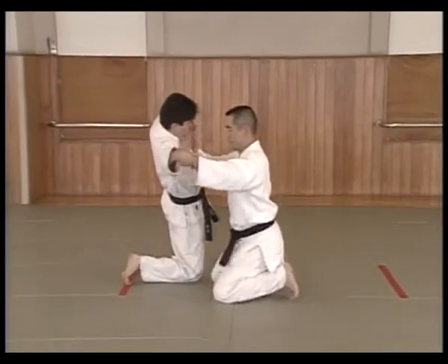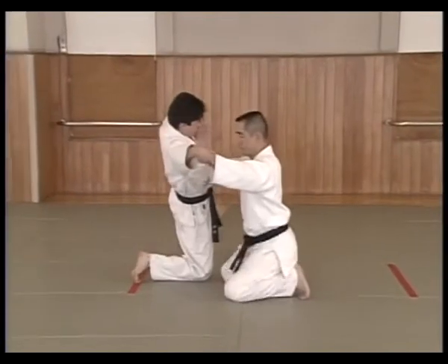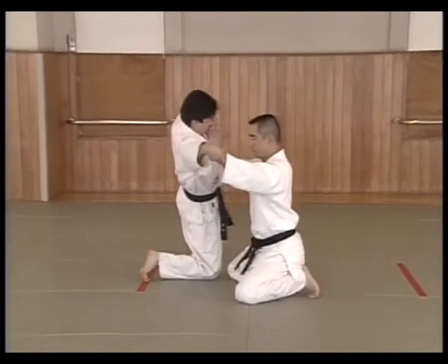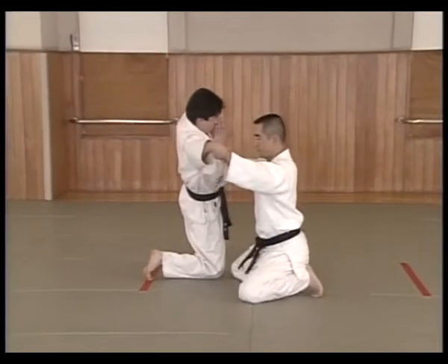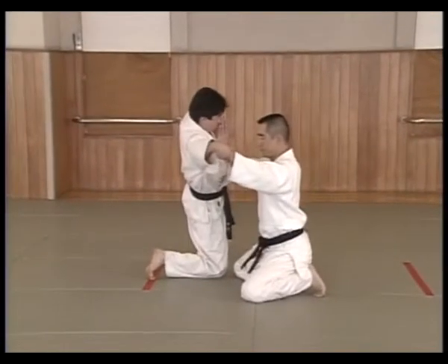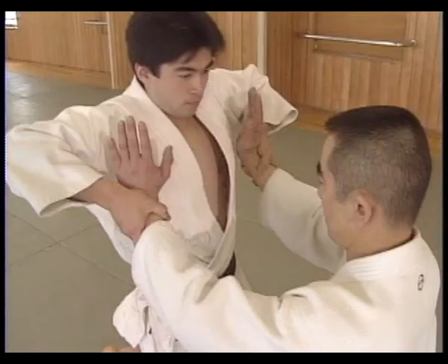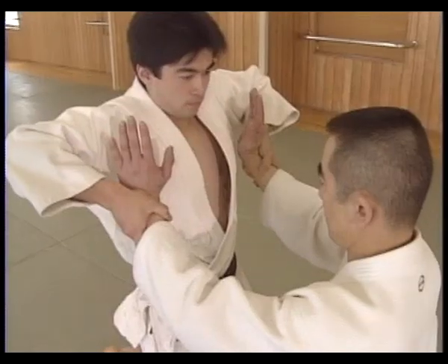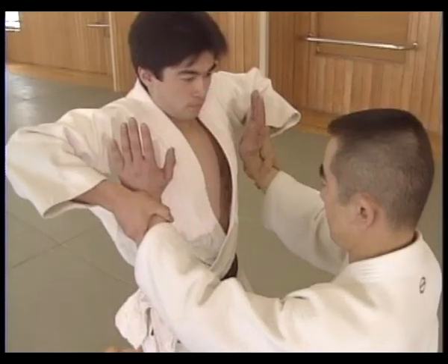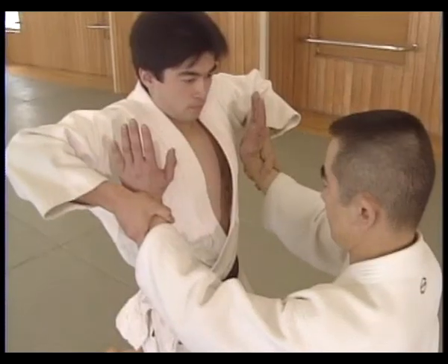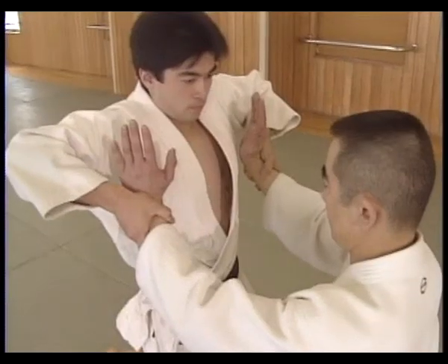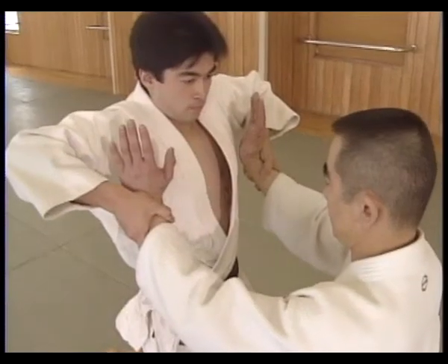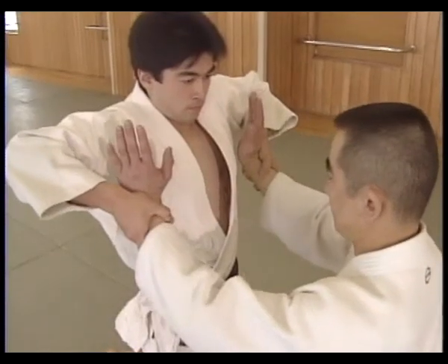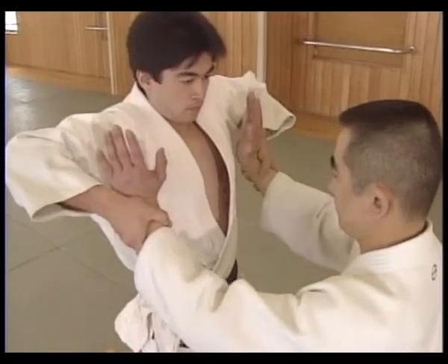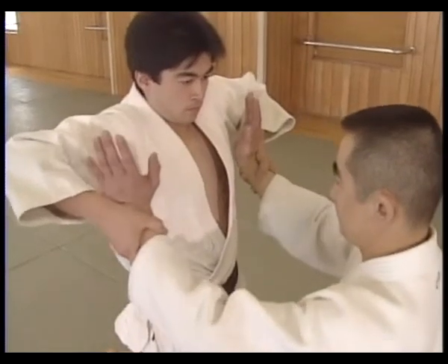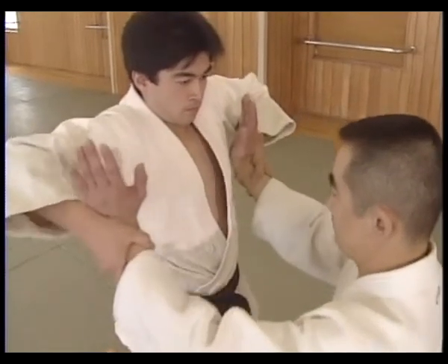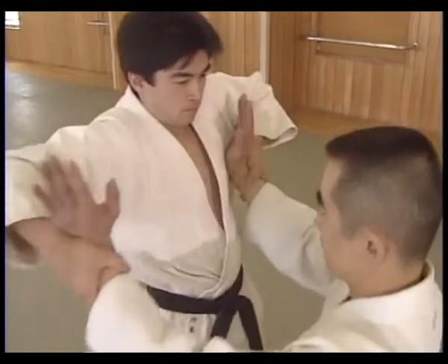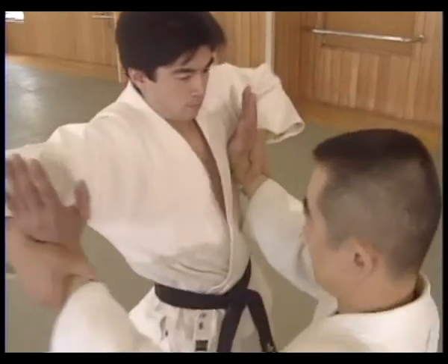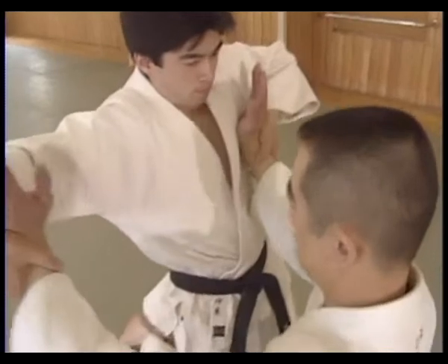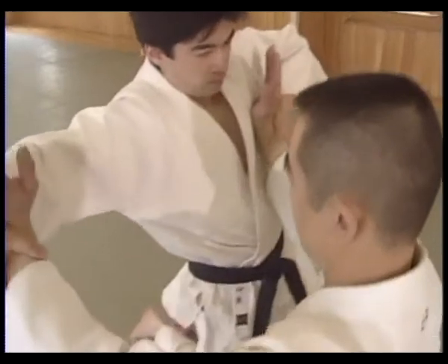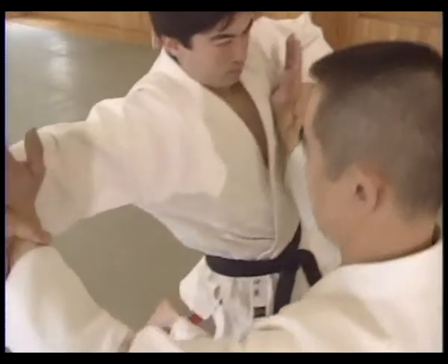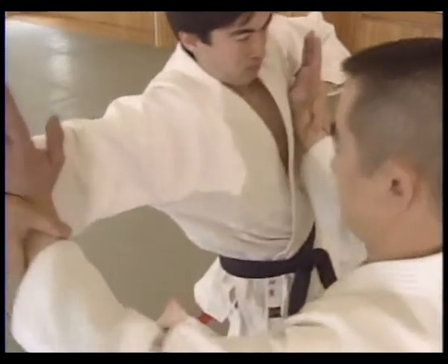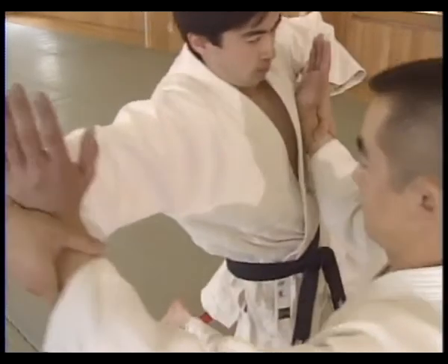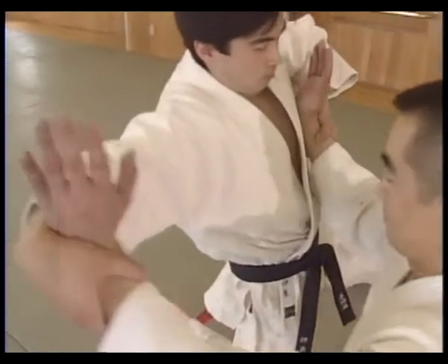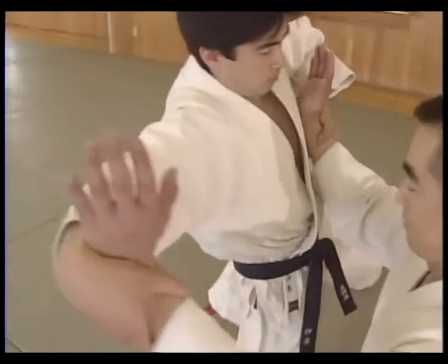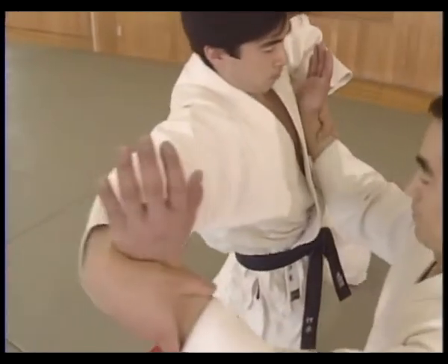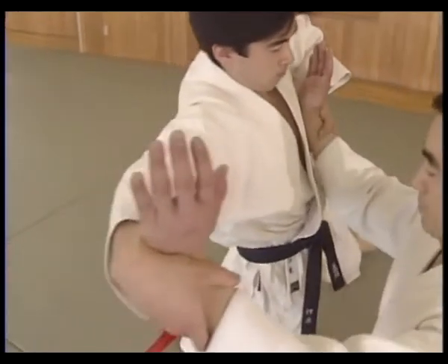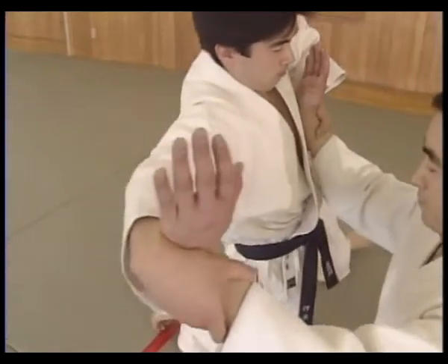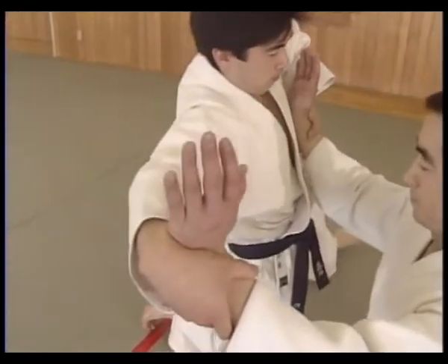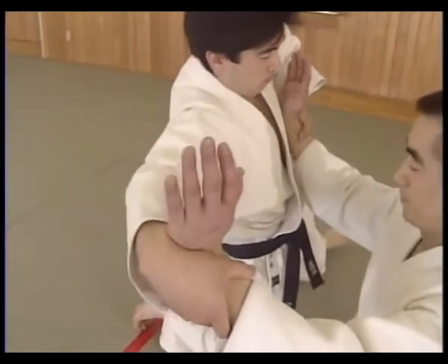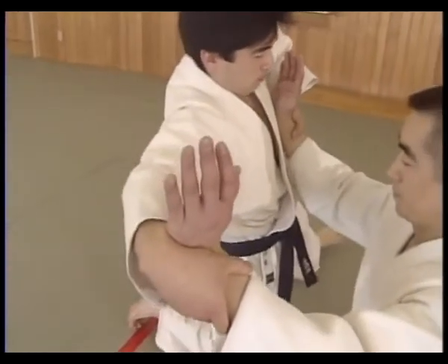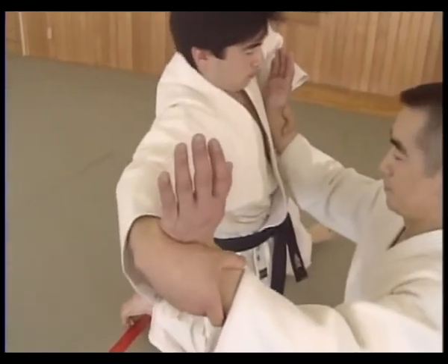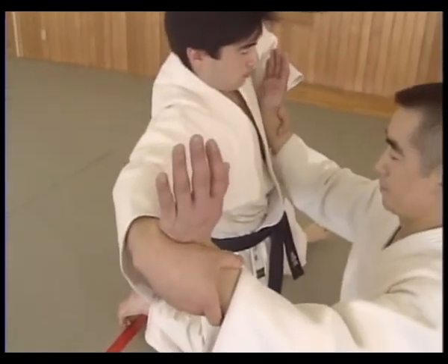Without moving his arms, Shitei moves his left knee to the side, followed by the right, and the hands just extend to break Uke's balance.